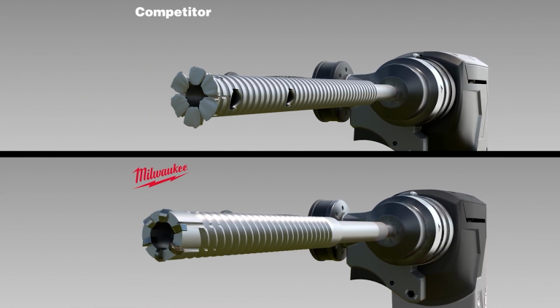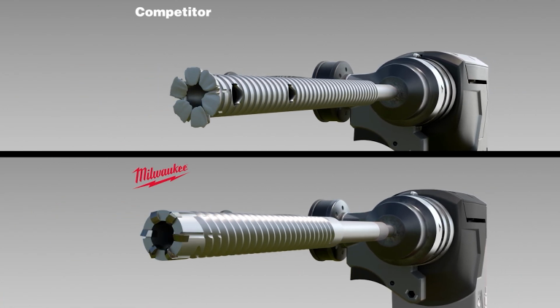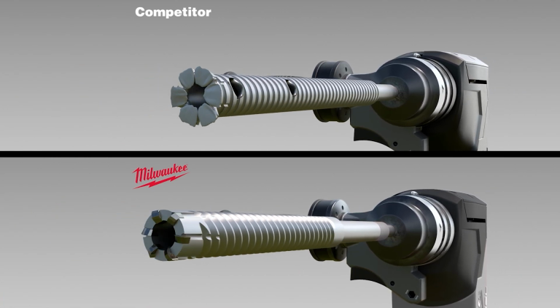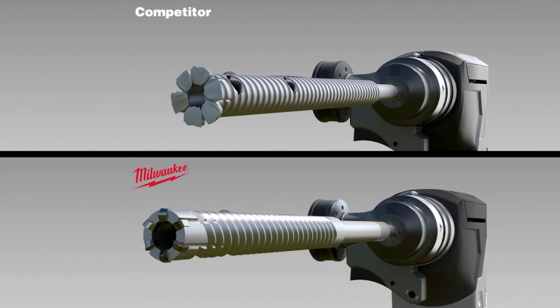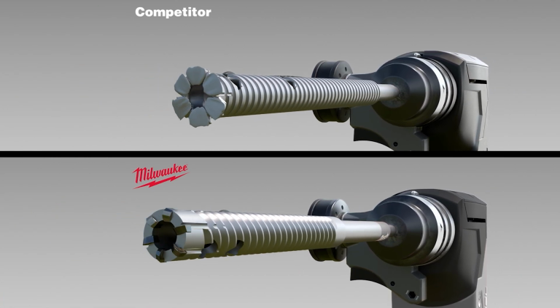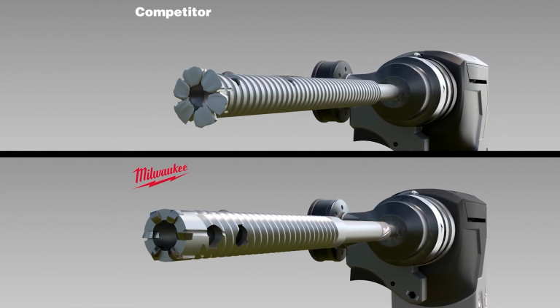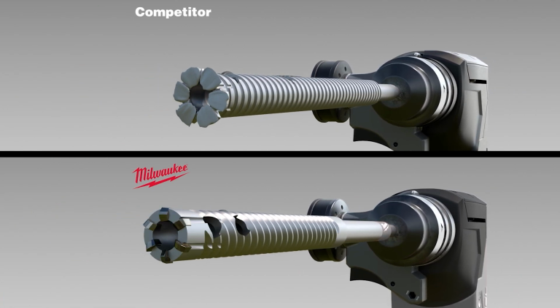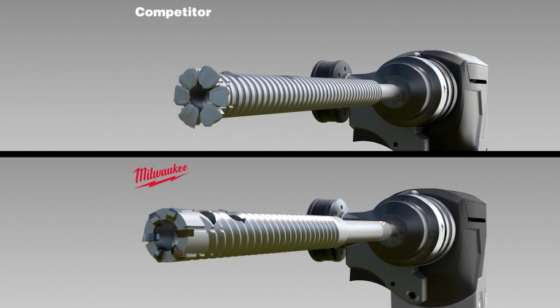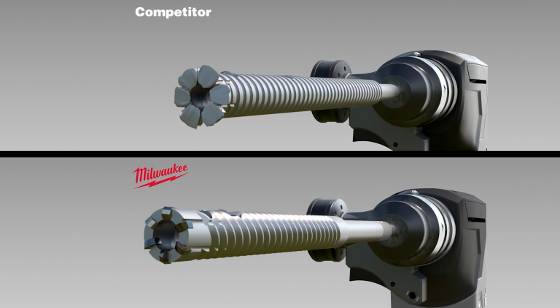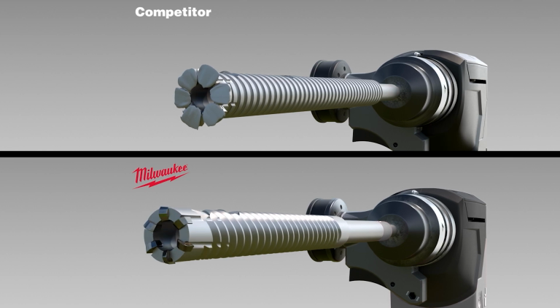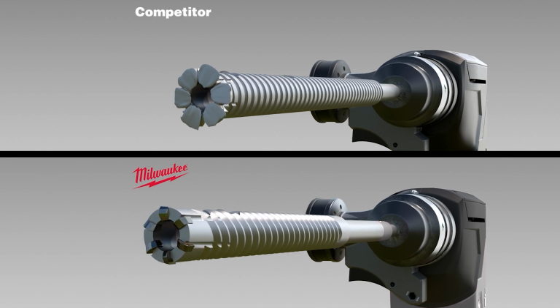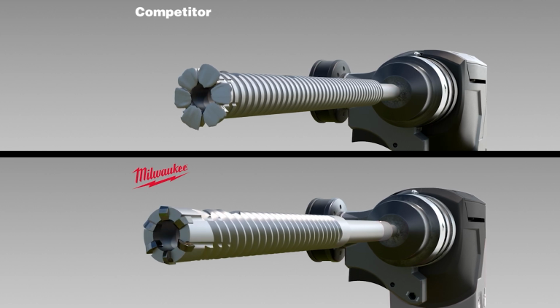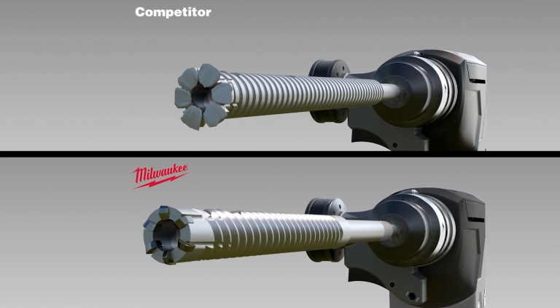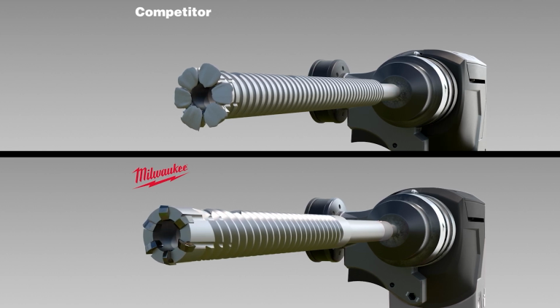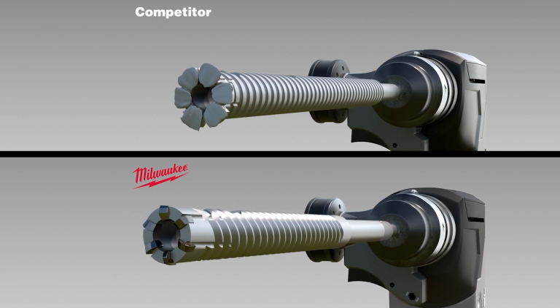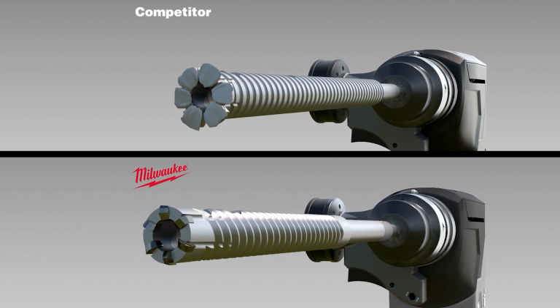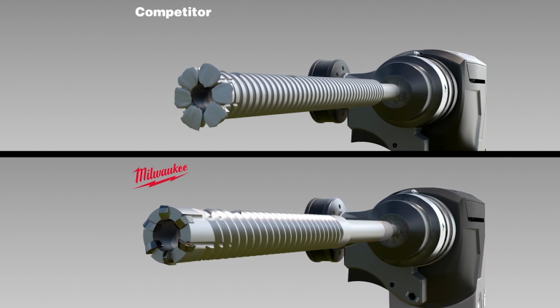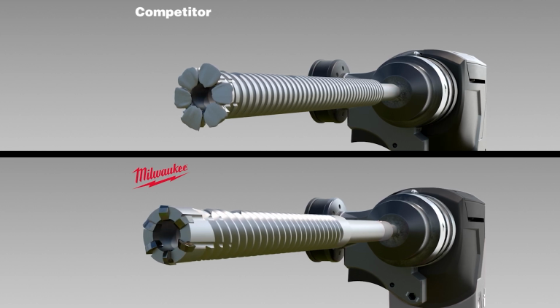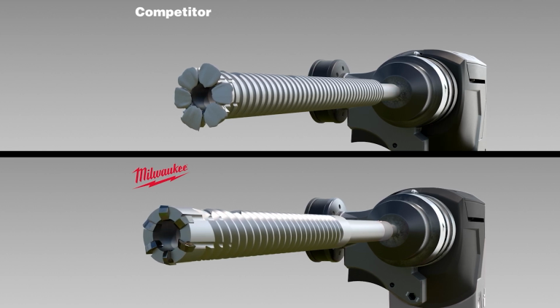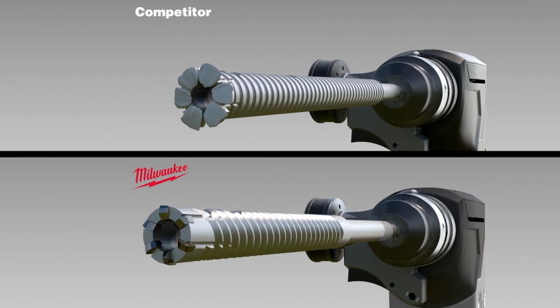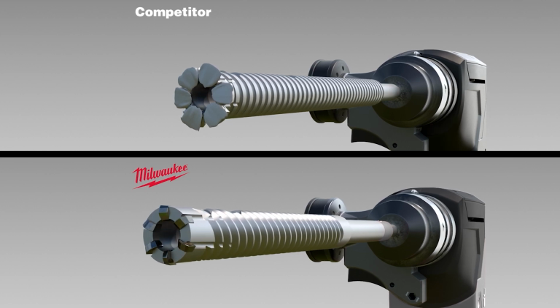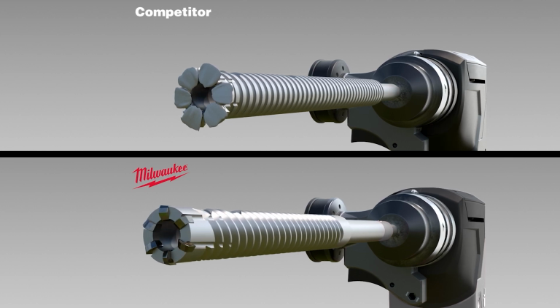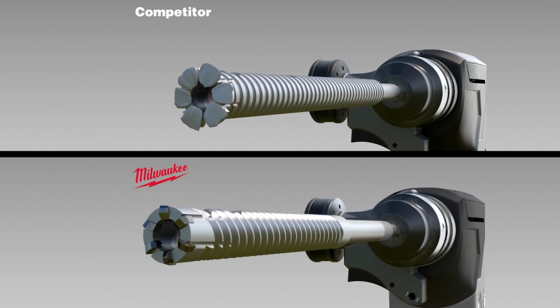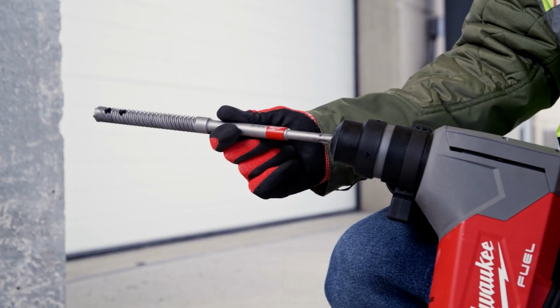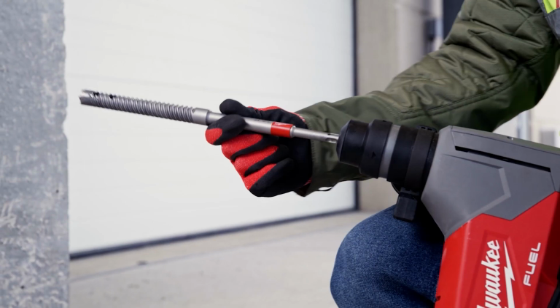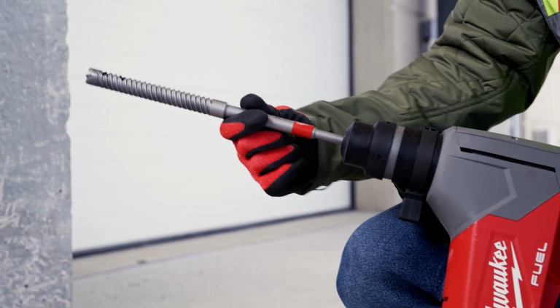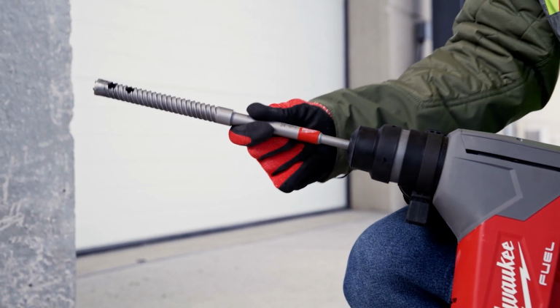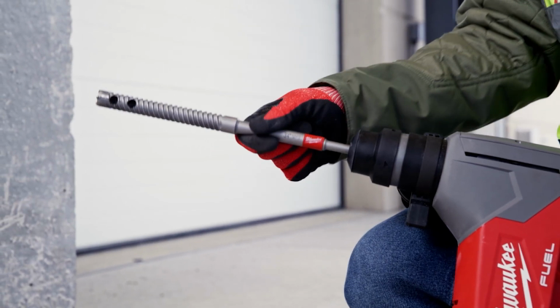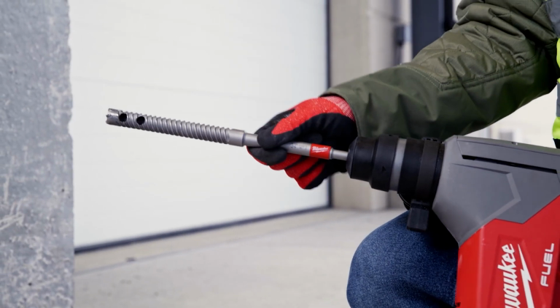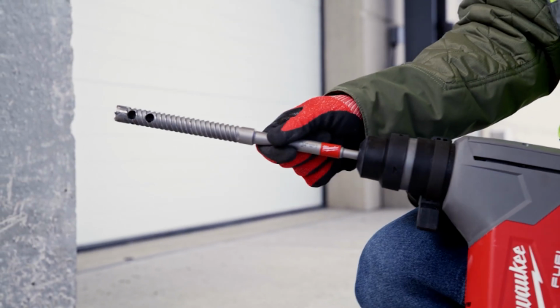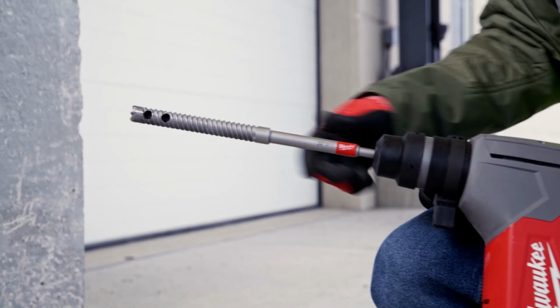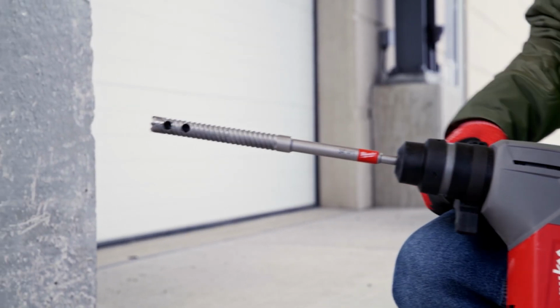After one attempted hole, the competitor's bit is unusable, while the Milwaukee rebar cutter is ready for the next hole.